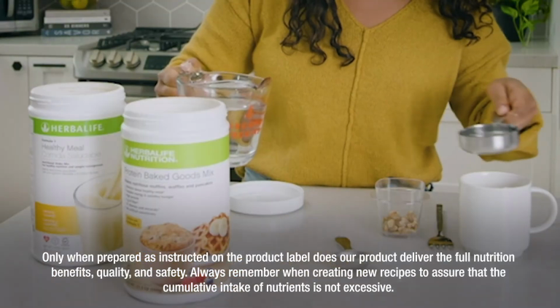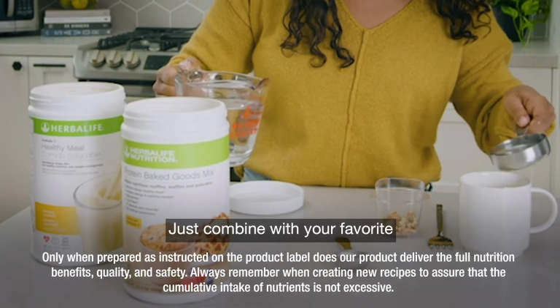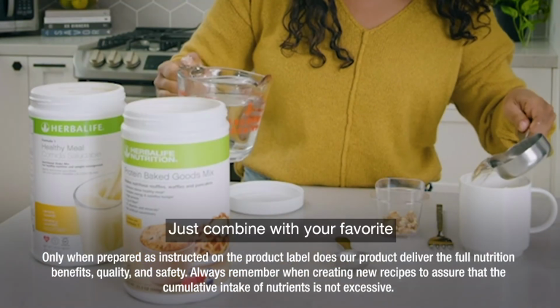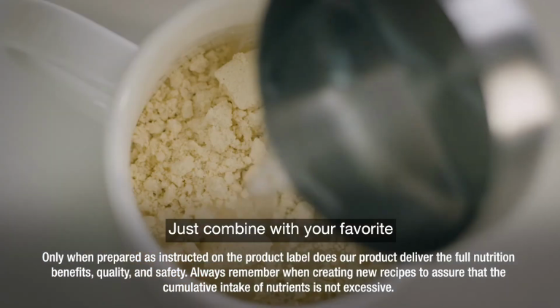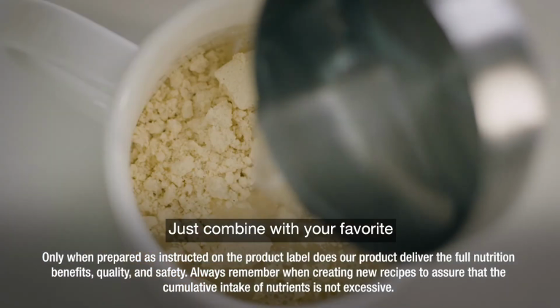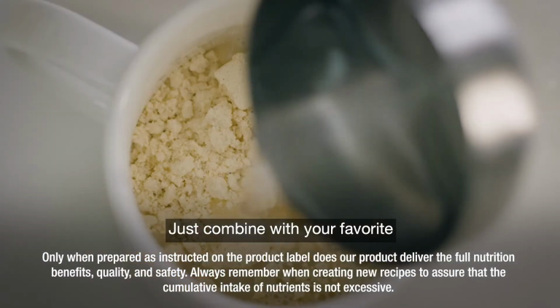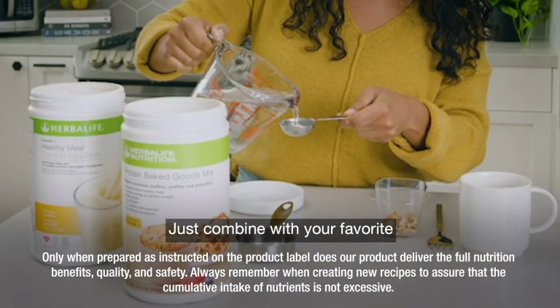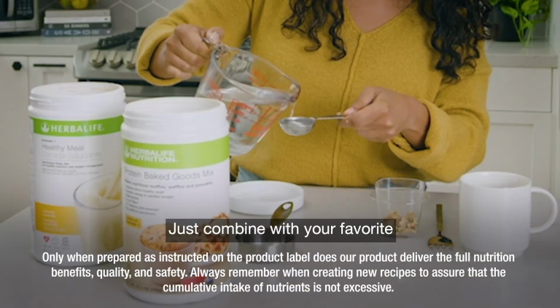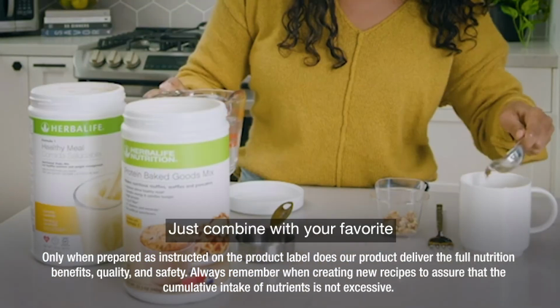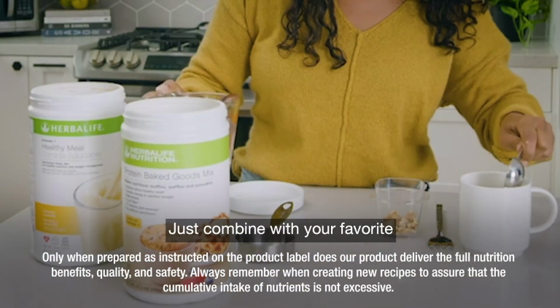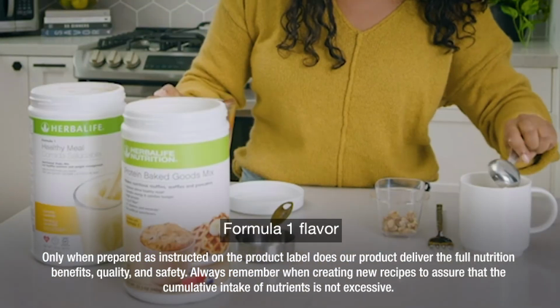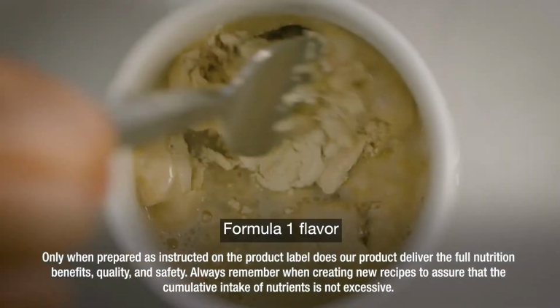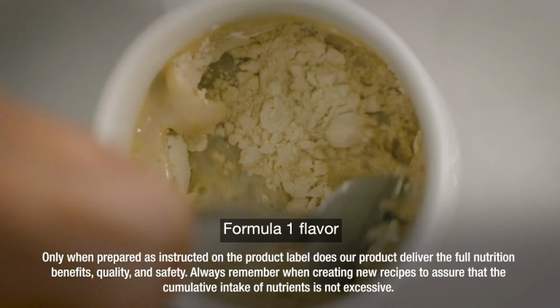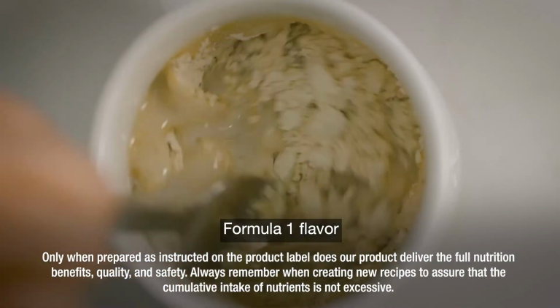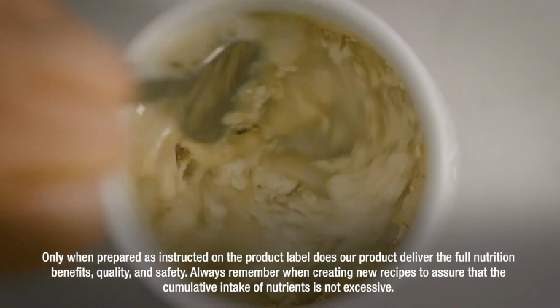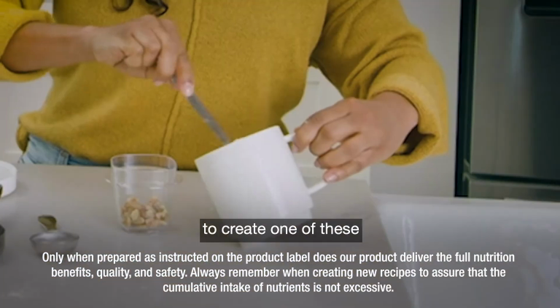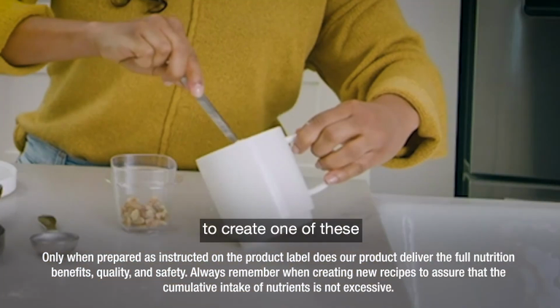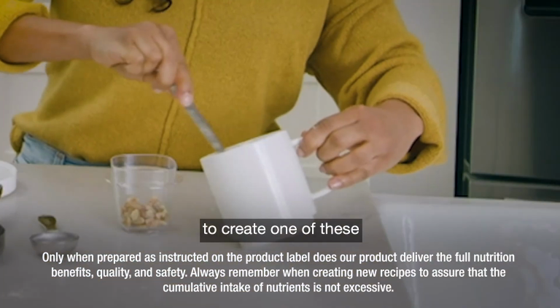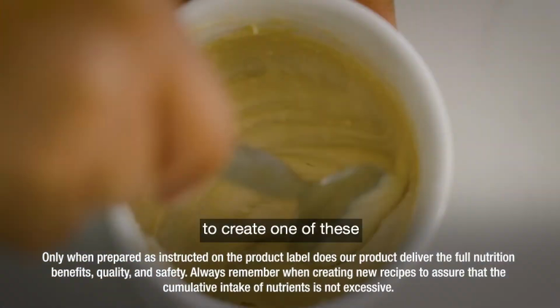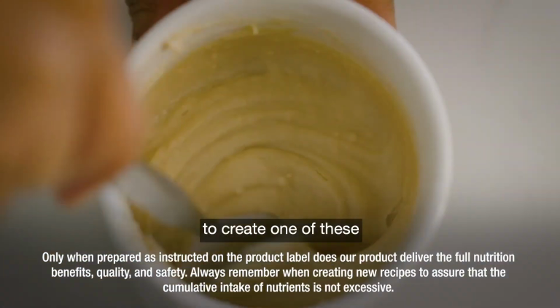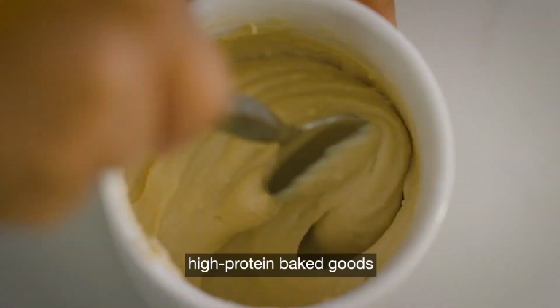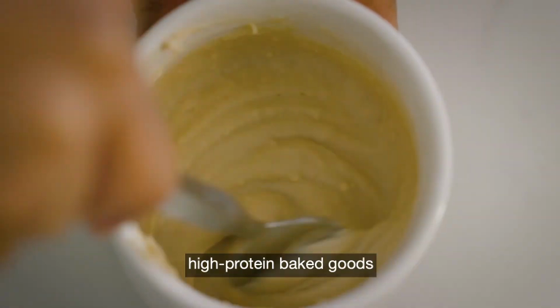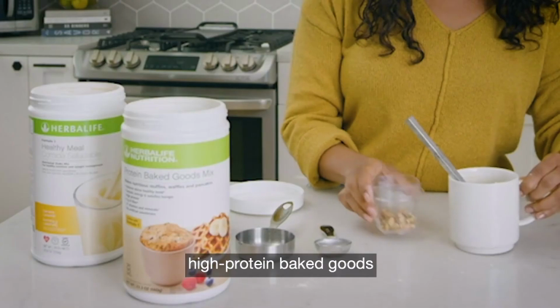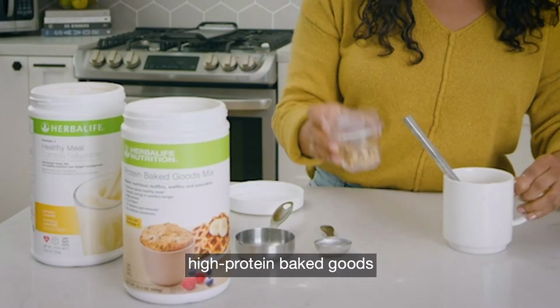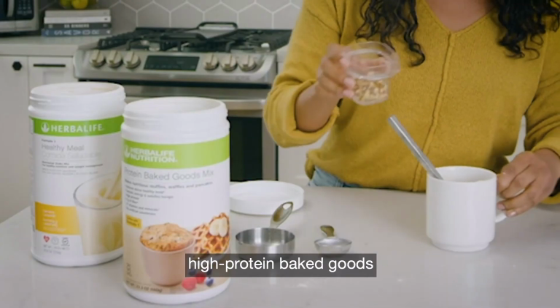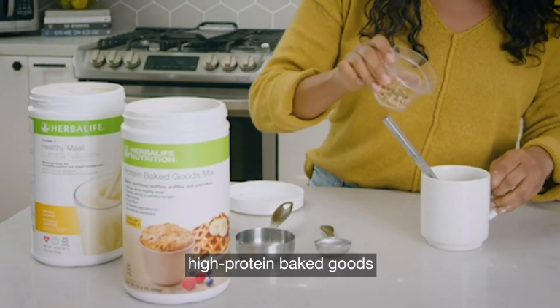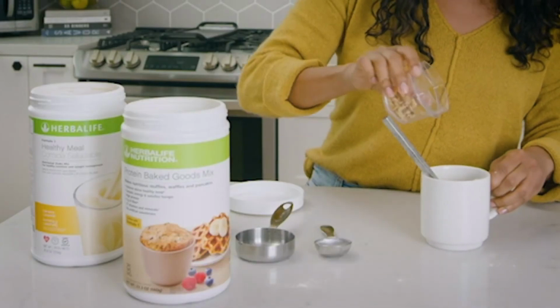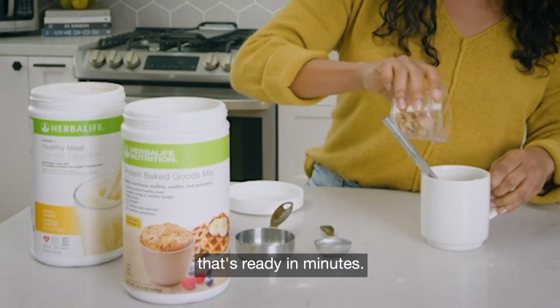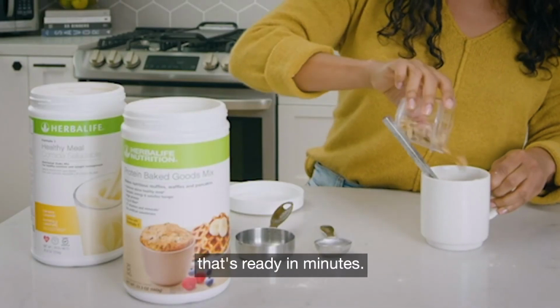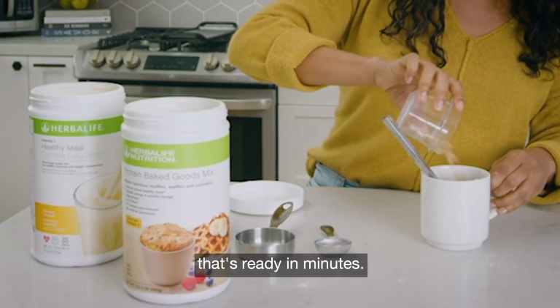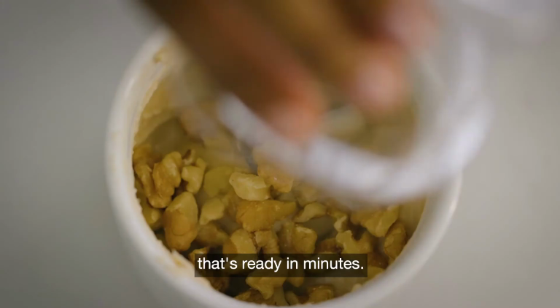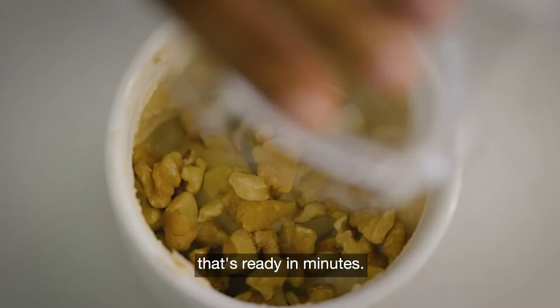Just combine with your favorite Formula One flavor to create one of these high-protein baked goods that's ready in minutes.